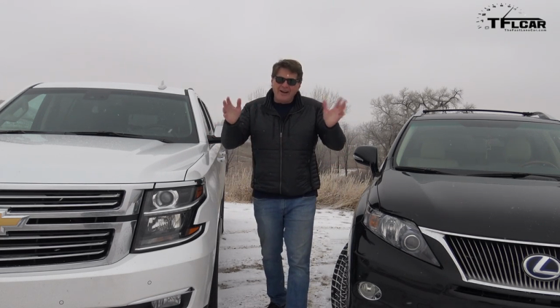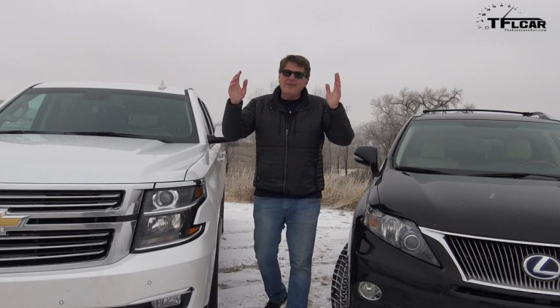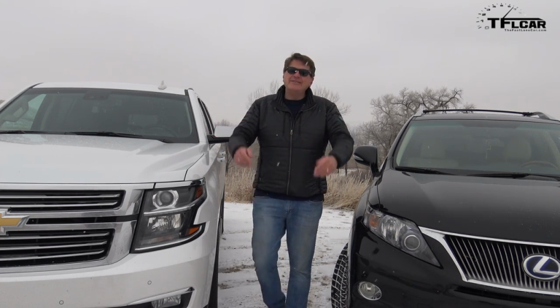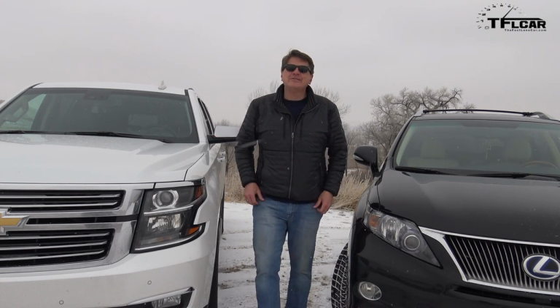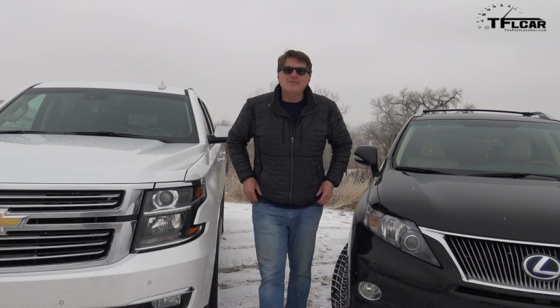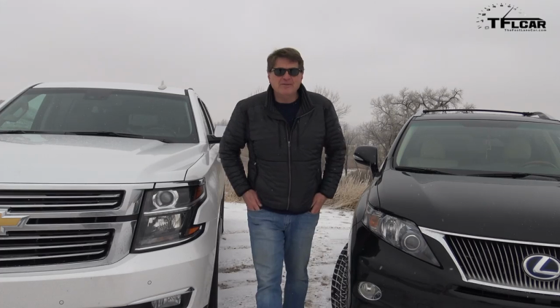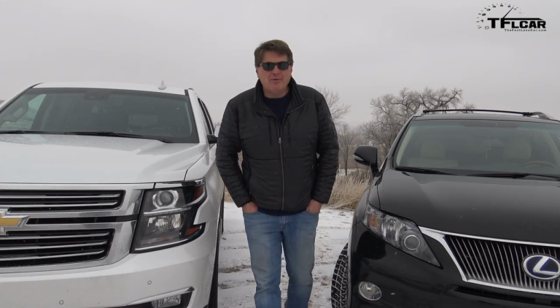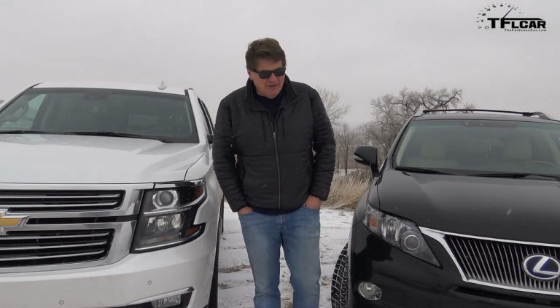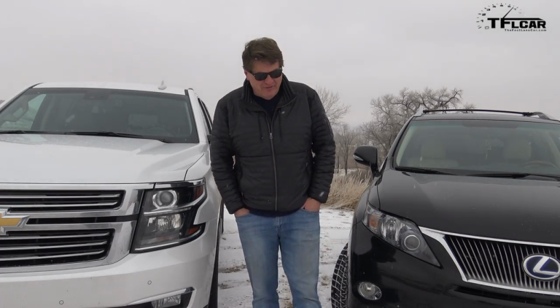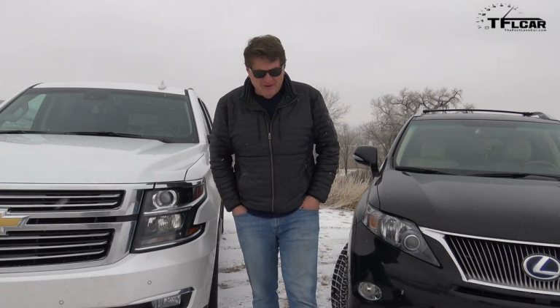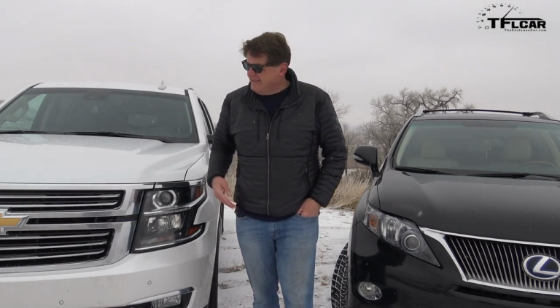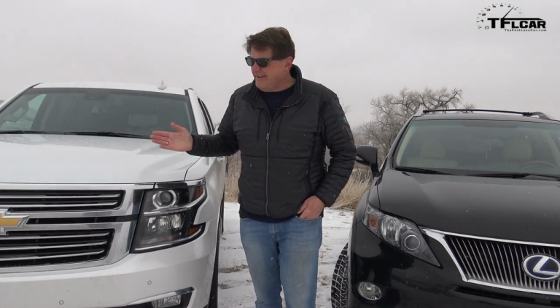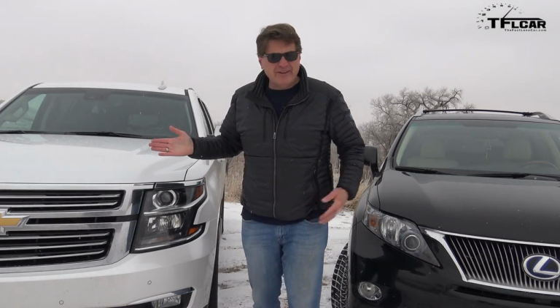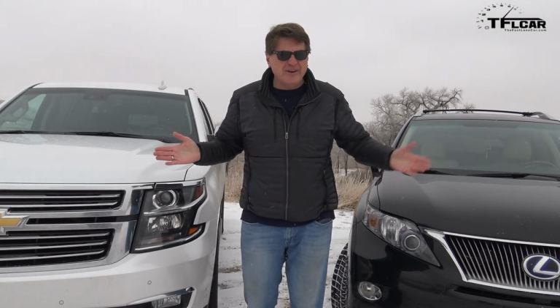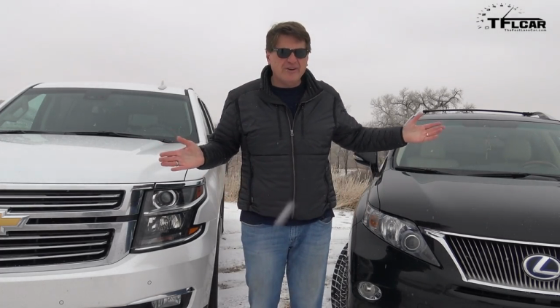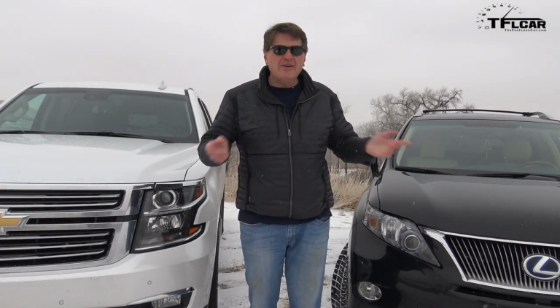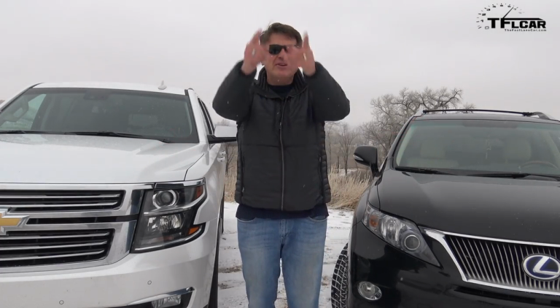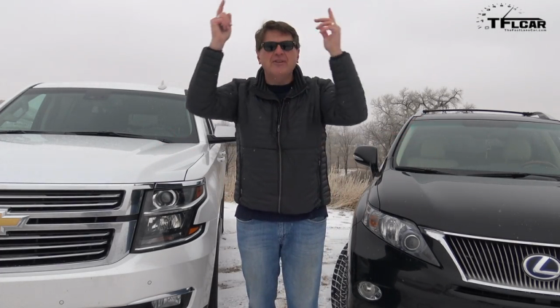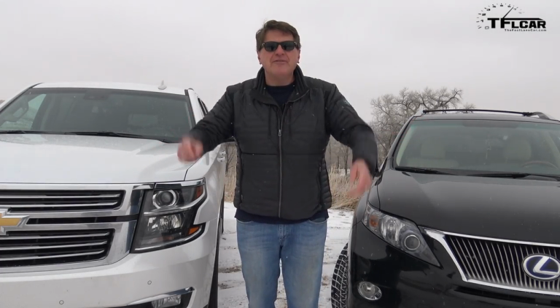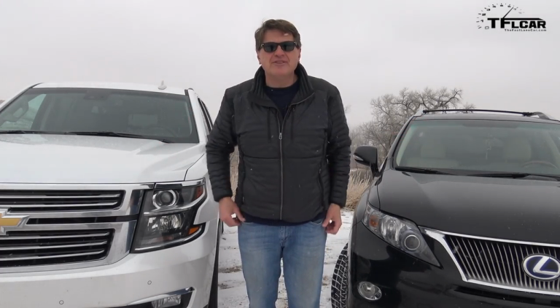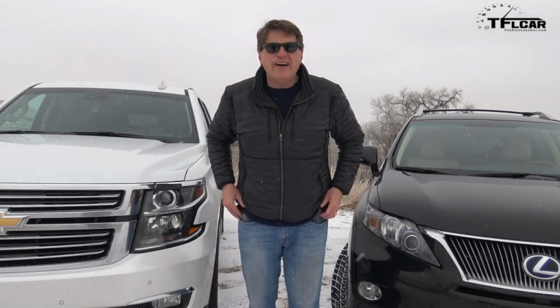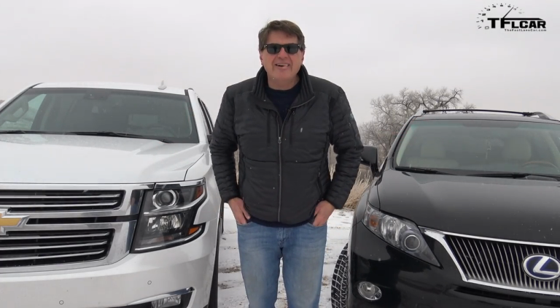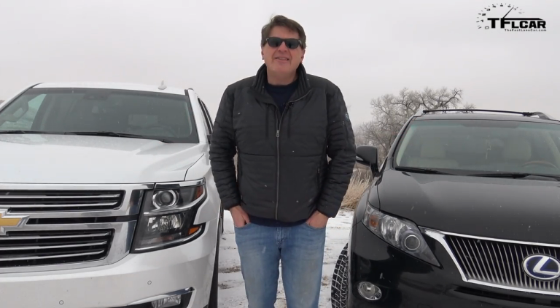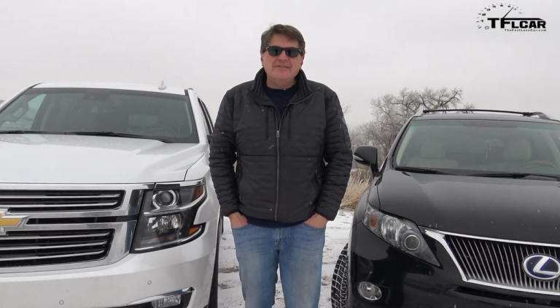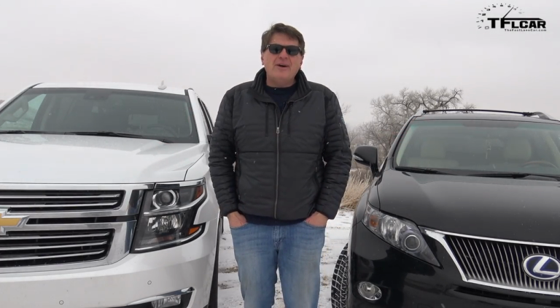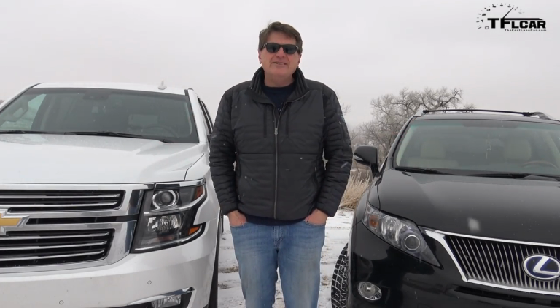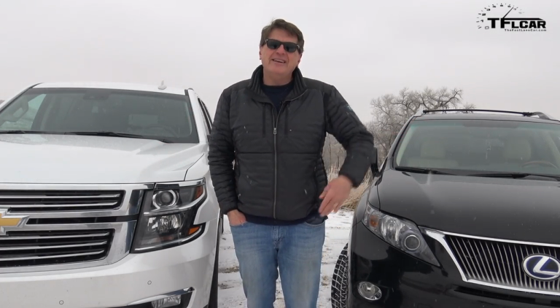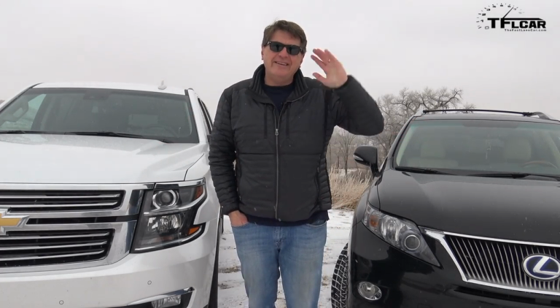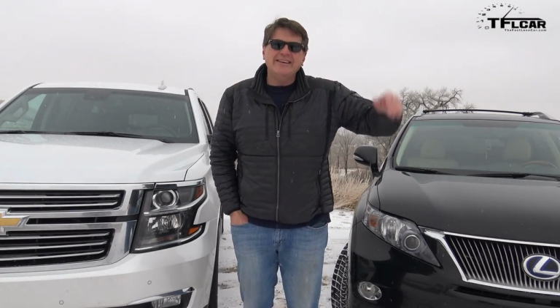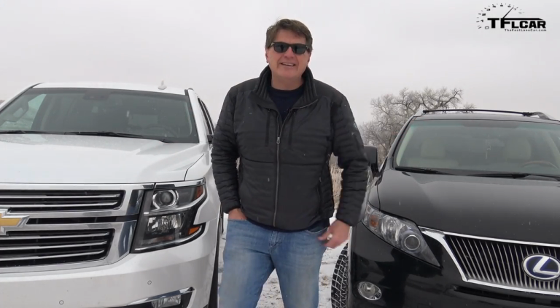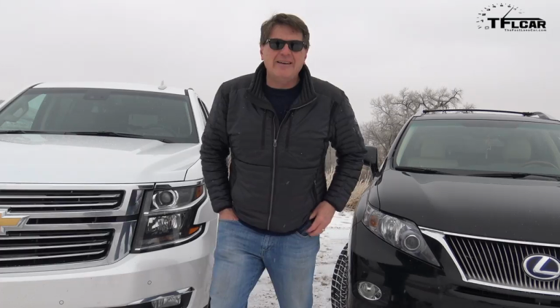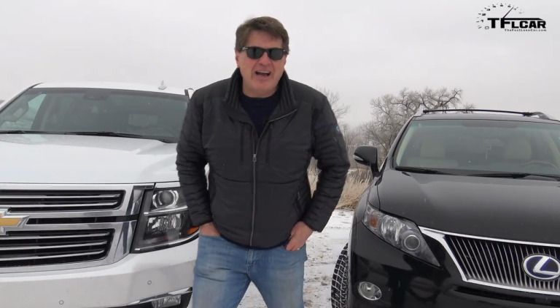As always, this is Roman reporting for TFL truck — or car. Well, you know the difference now. Thanks for watching and see you guys next time. Ciao.